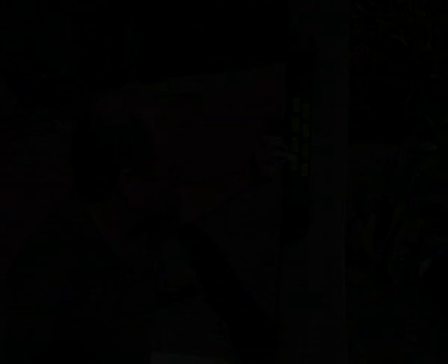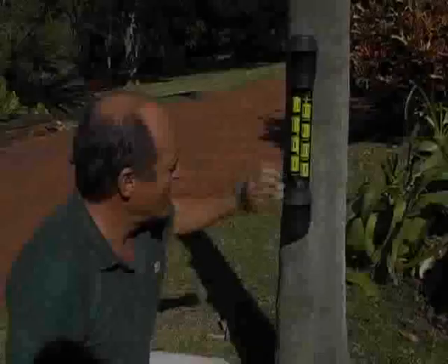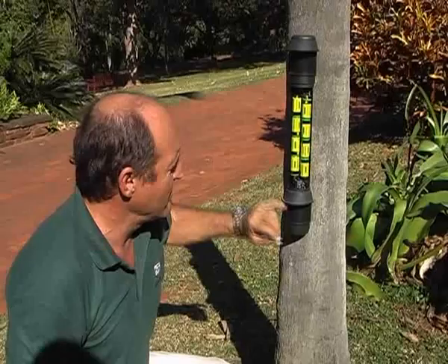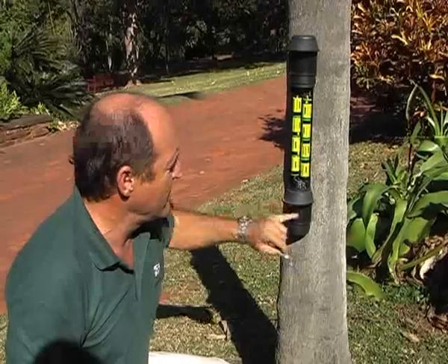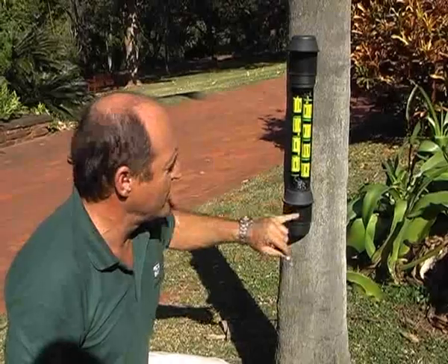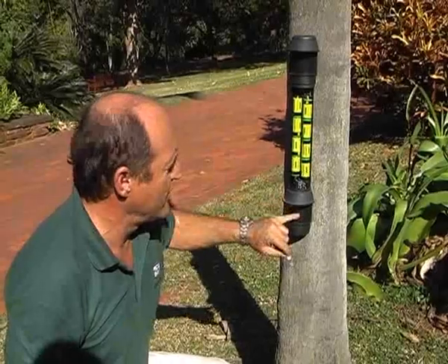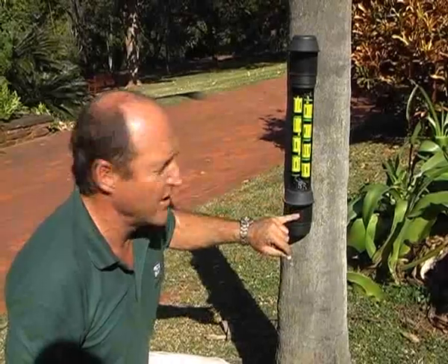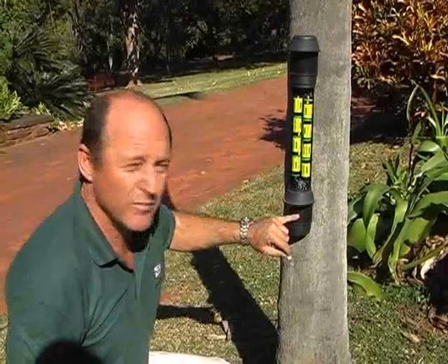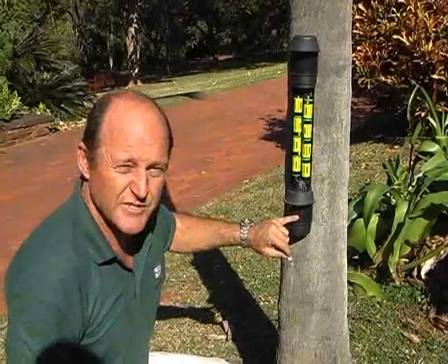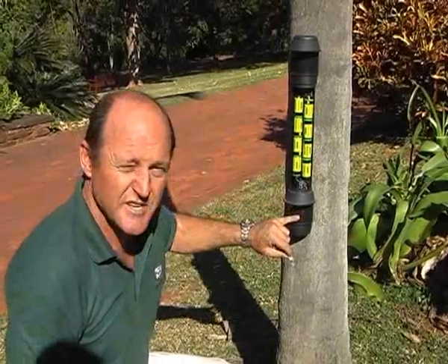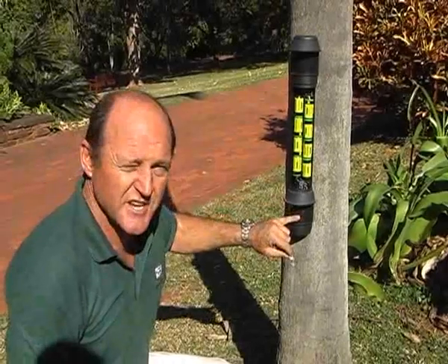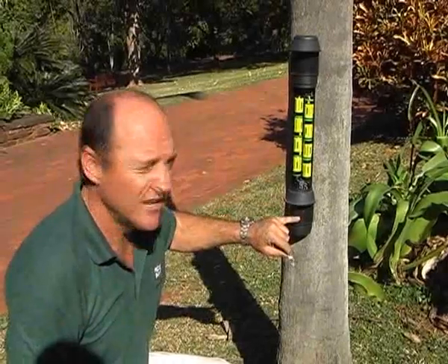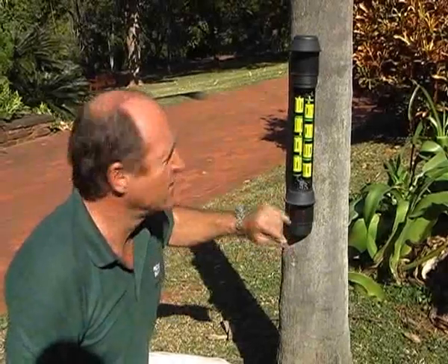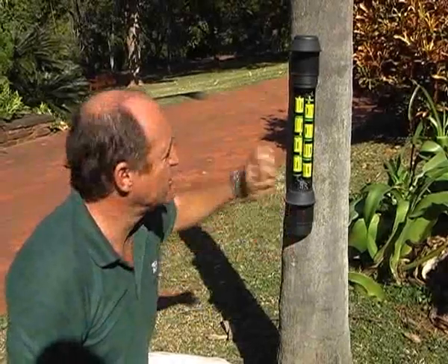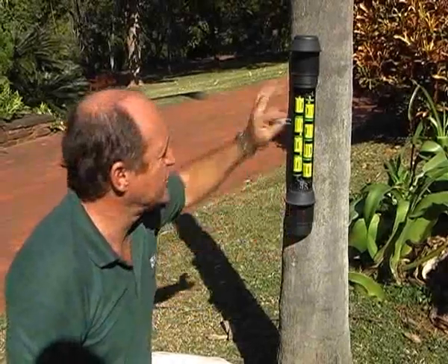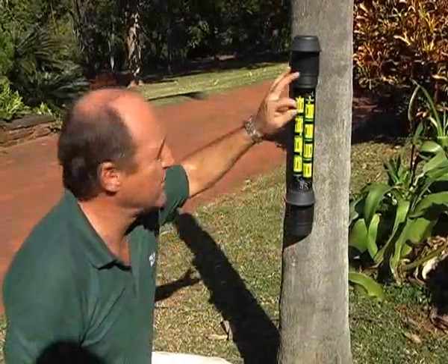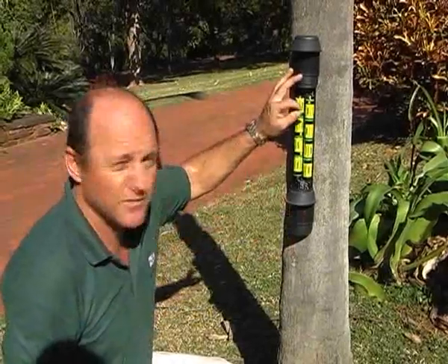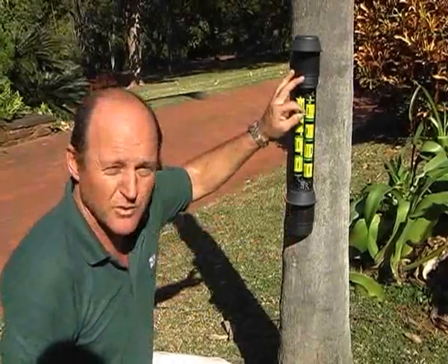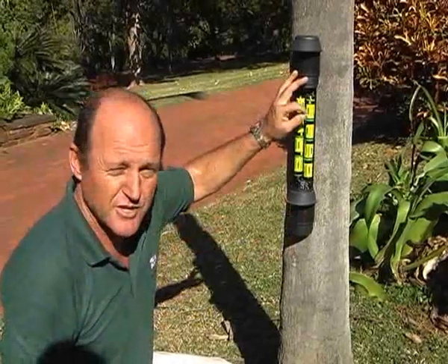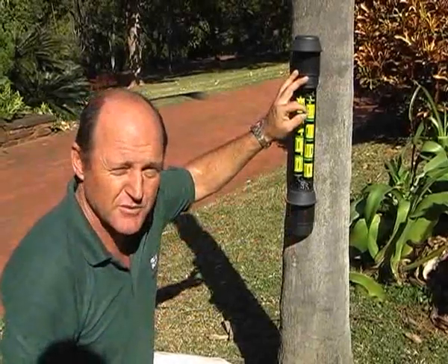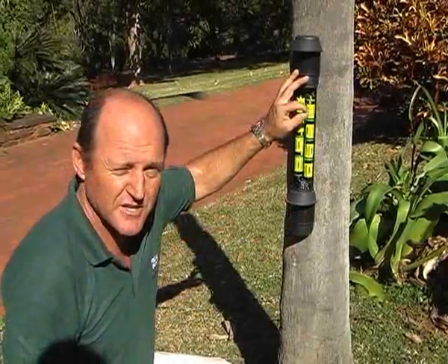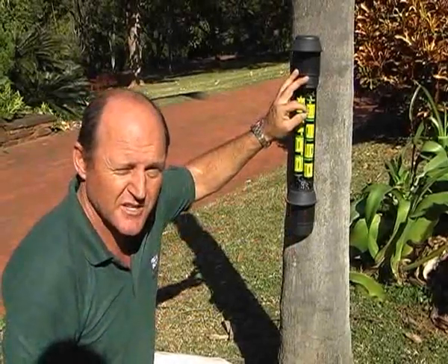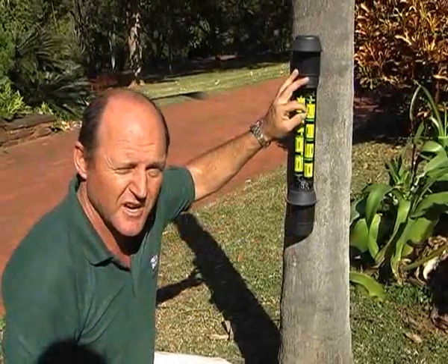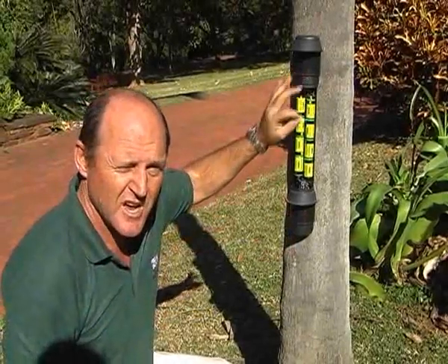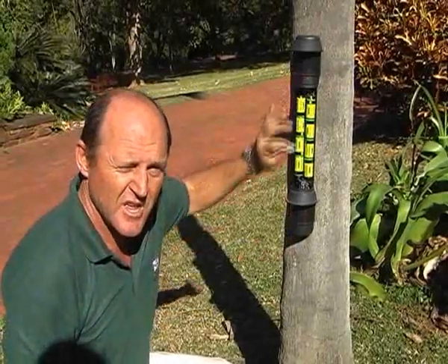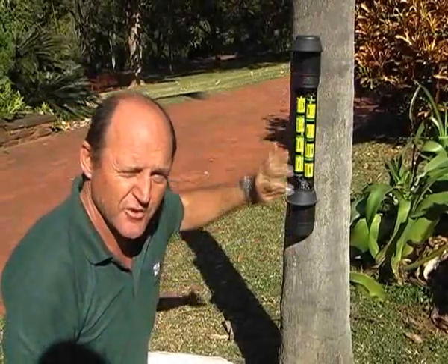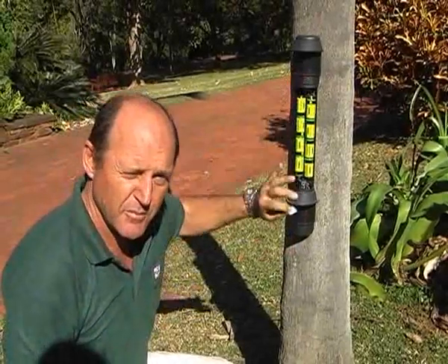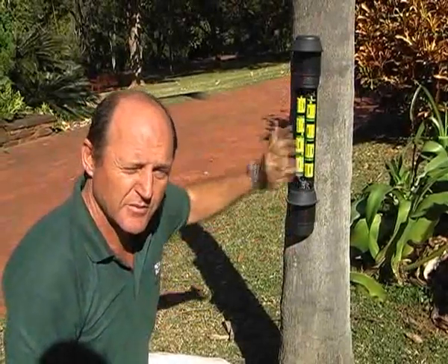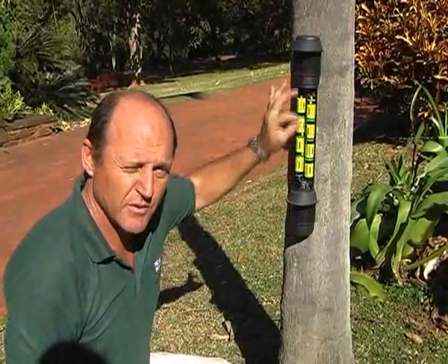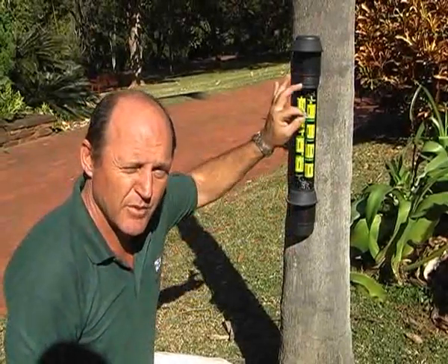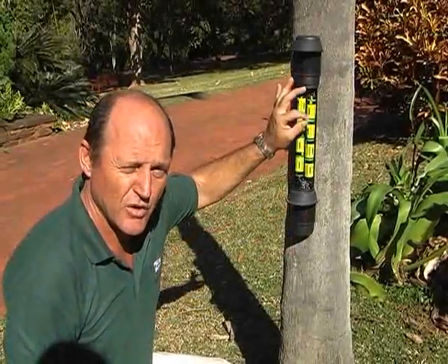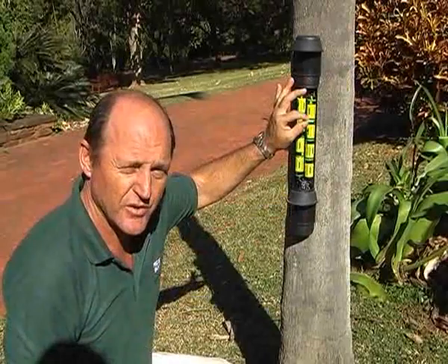One beep from the bottom sensor, two beeps from the top sensor, three beeps from both.